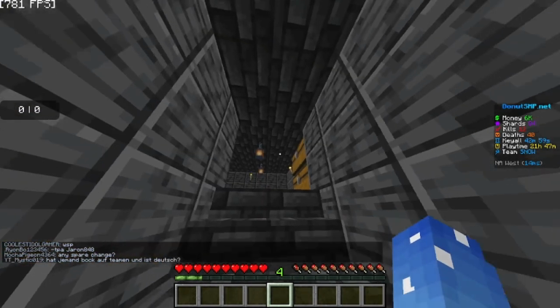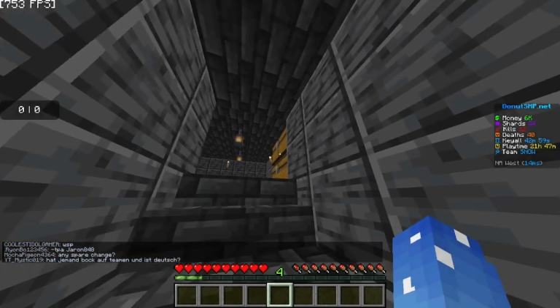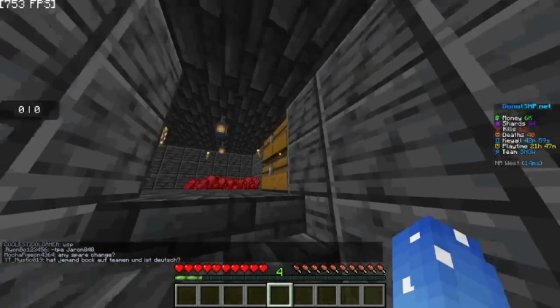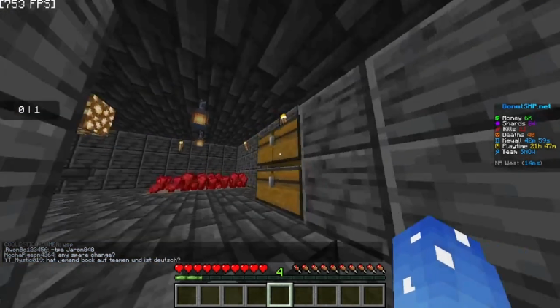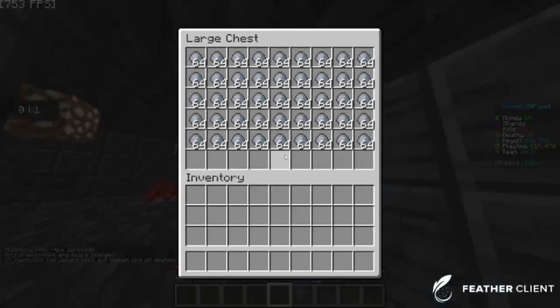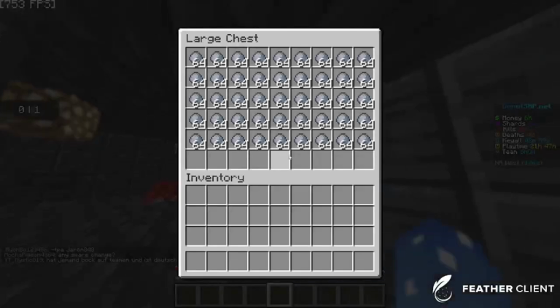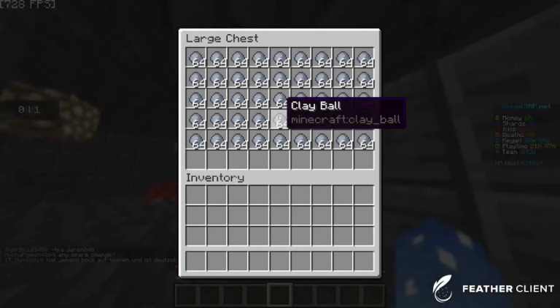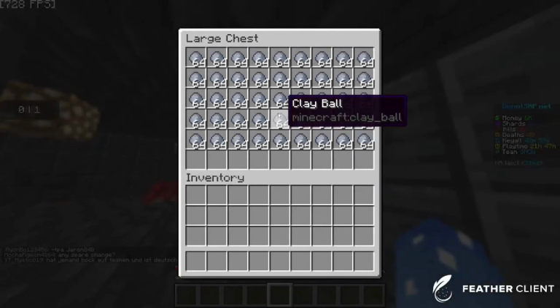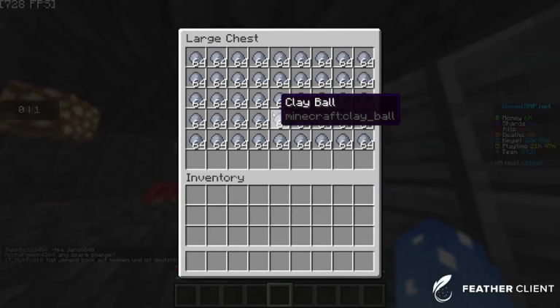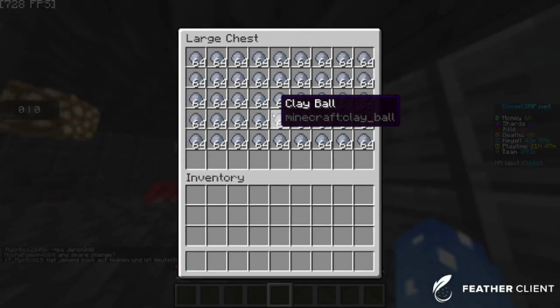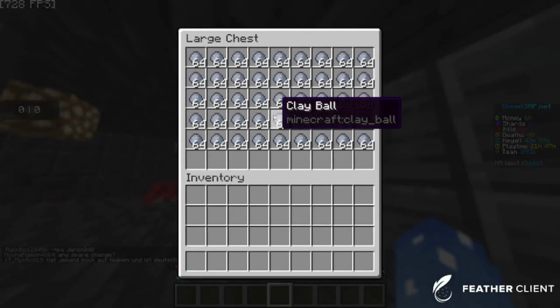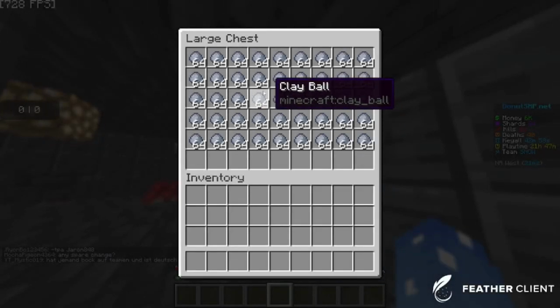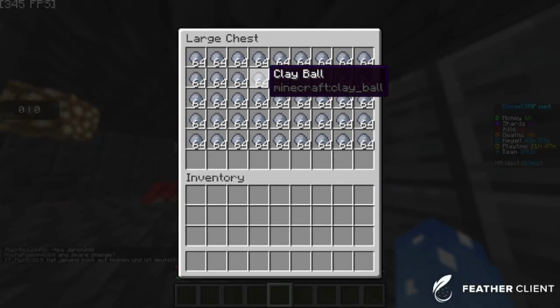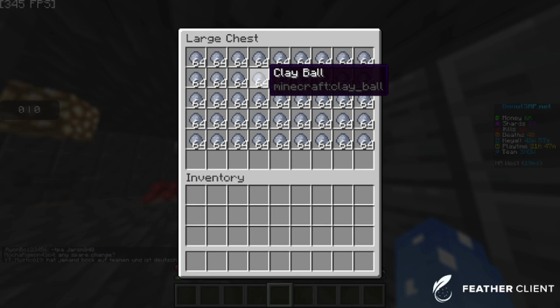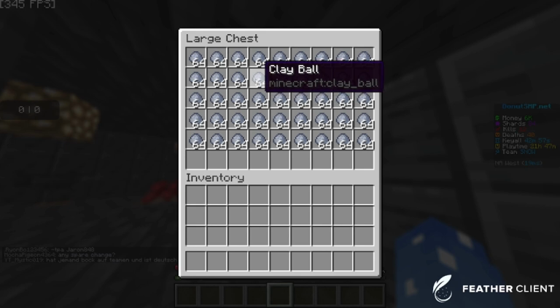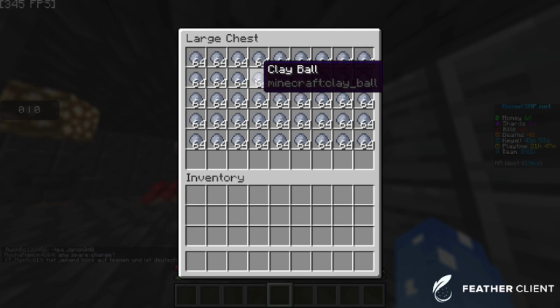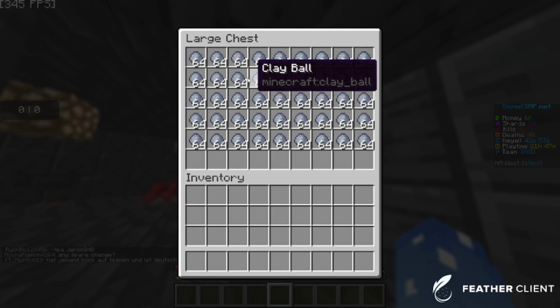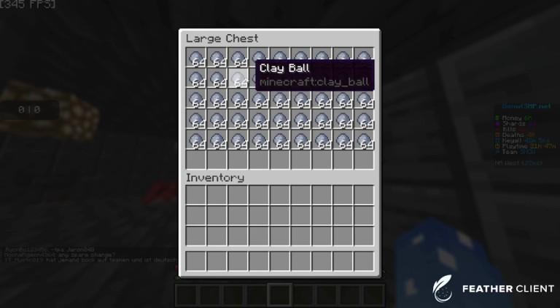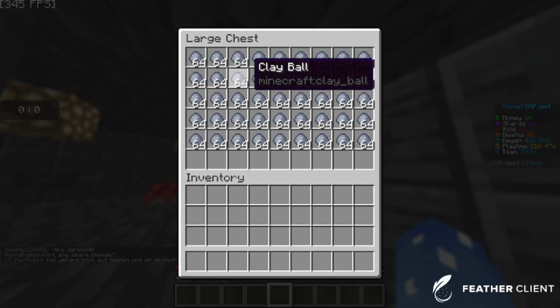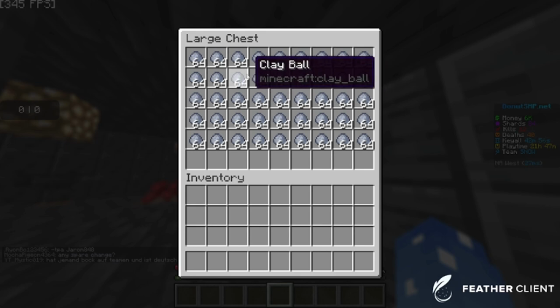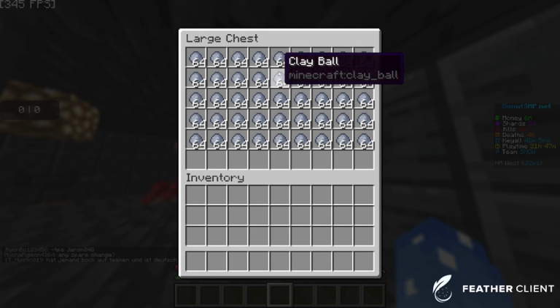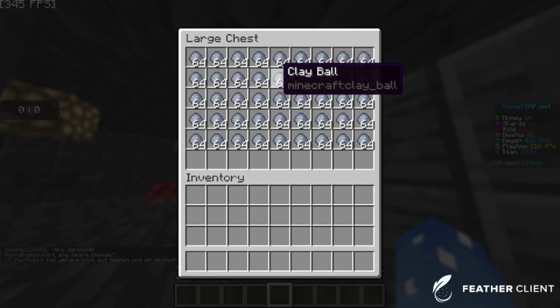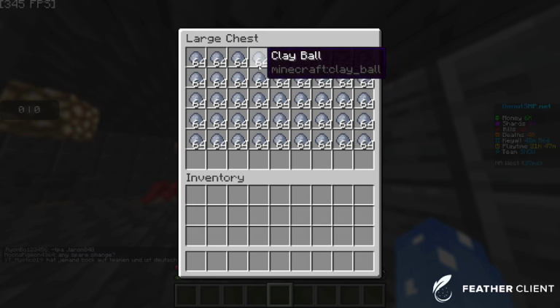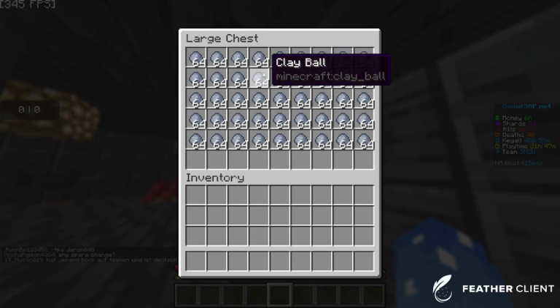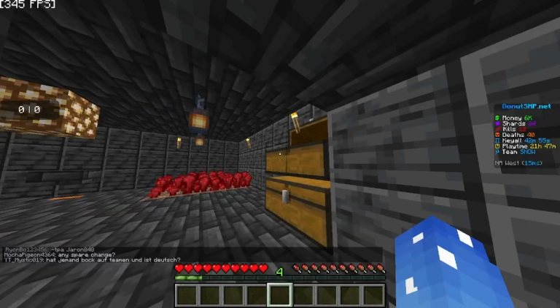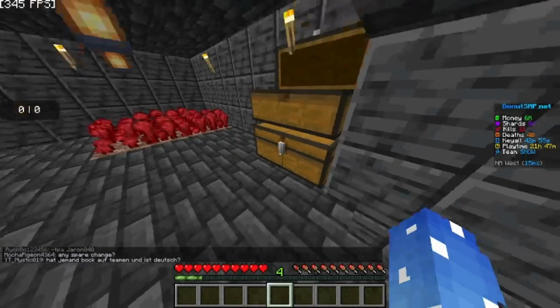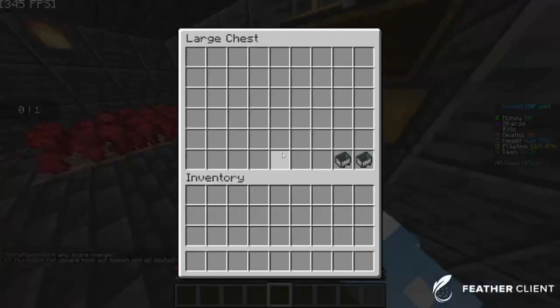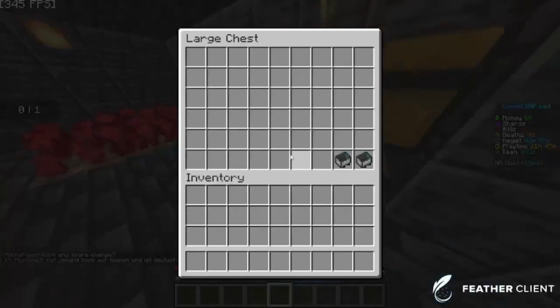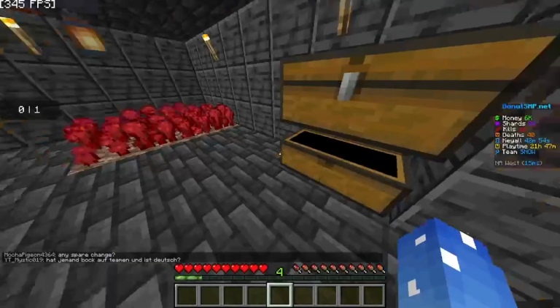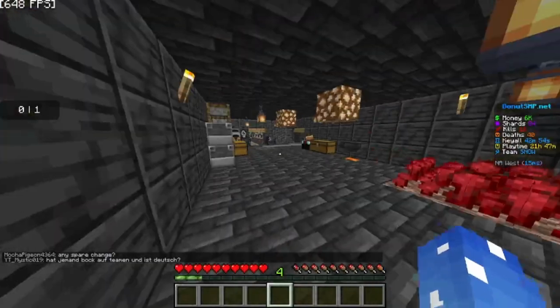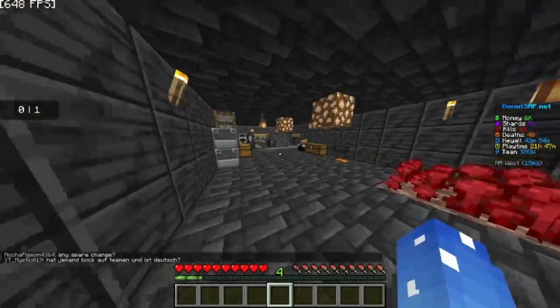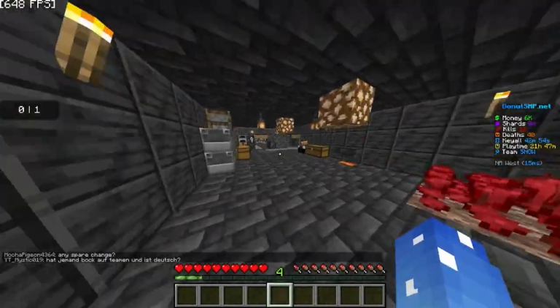The best way to make money is by getting clay. They're usually underground or in the oceans. You just get a shovel.